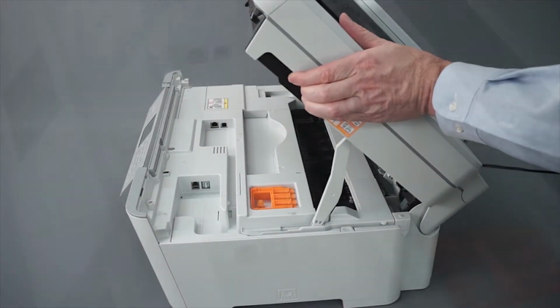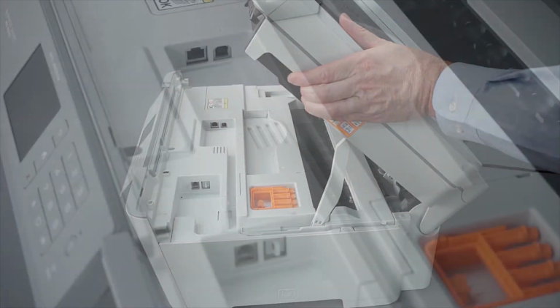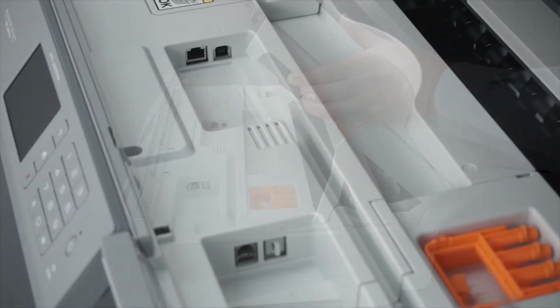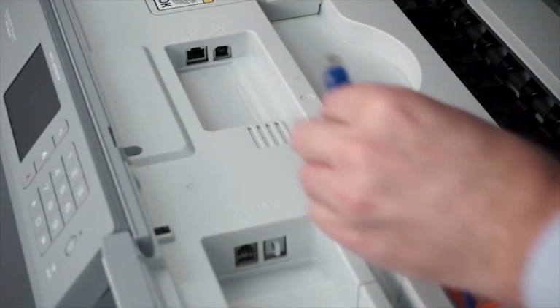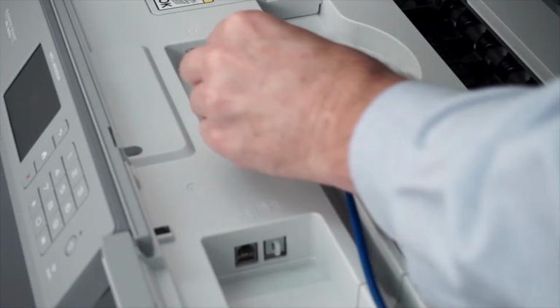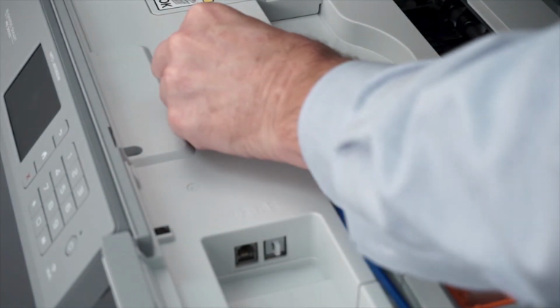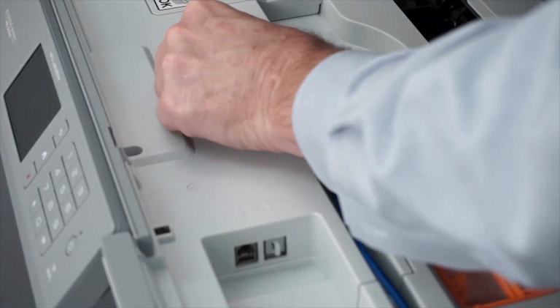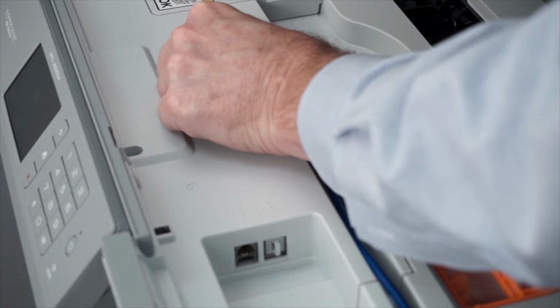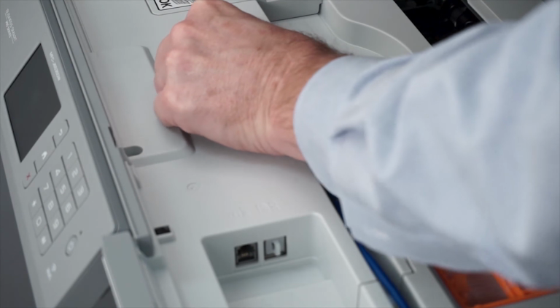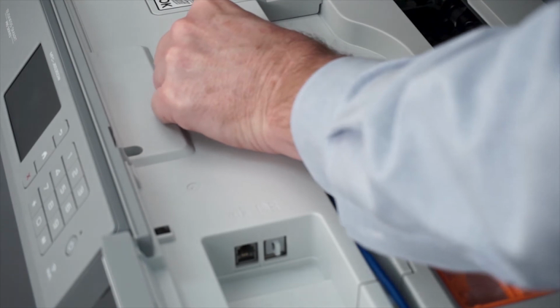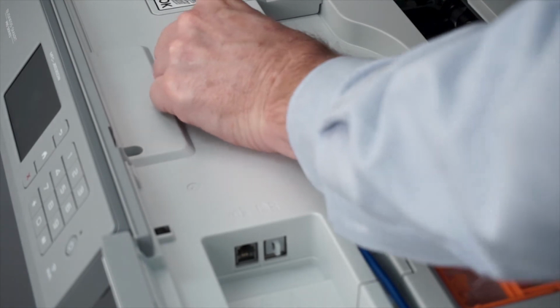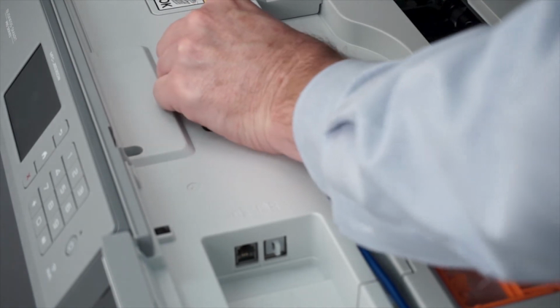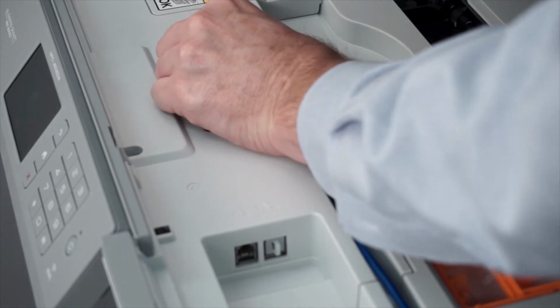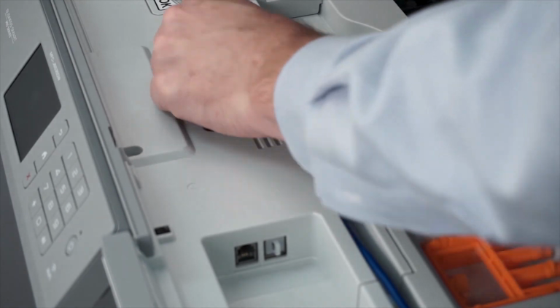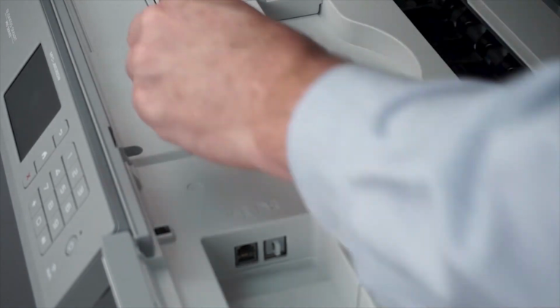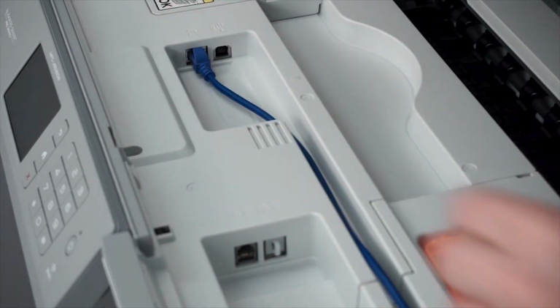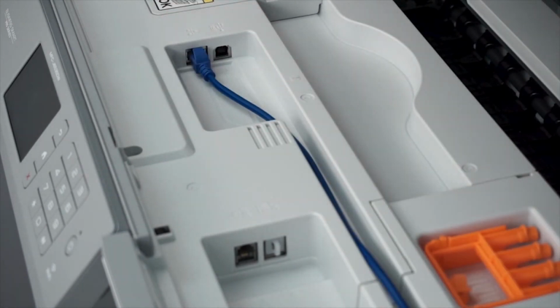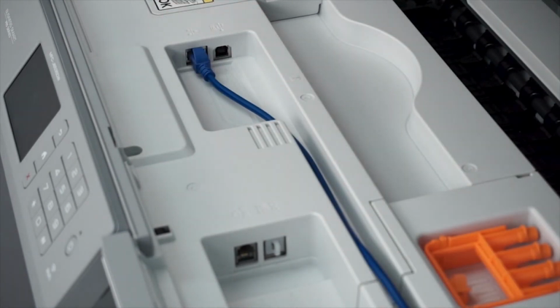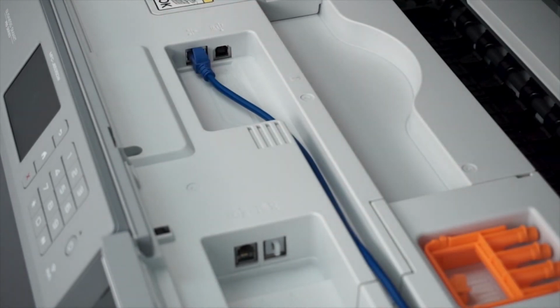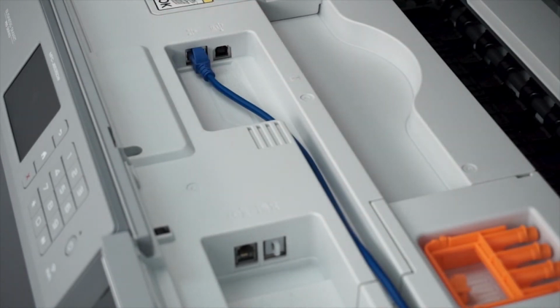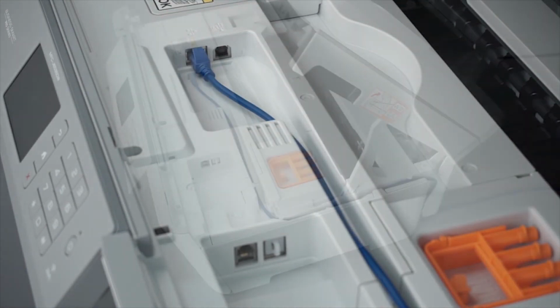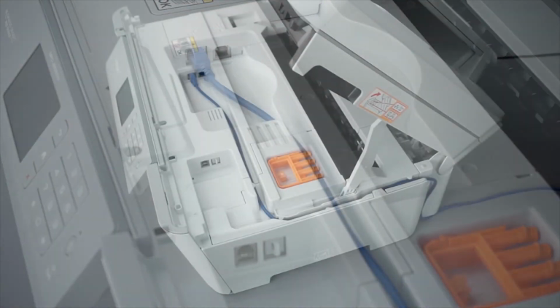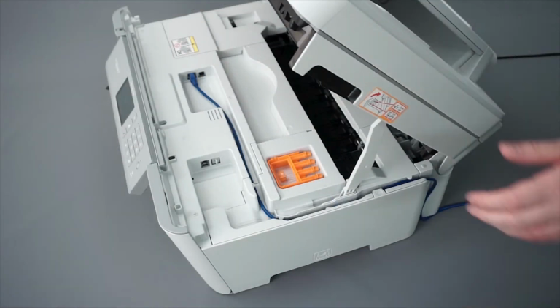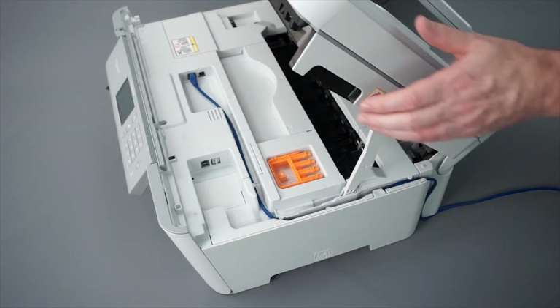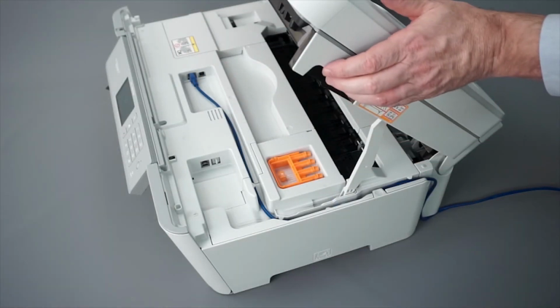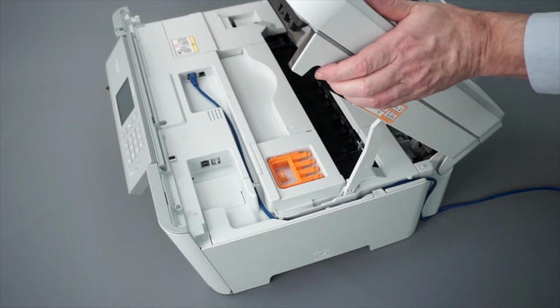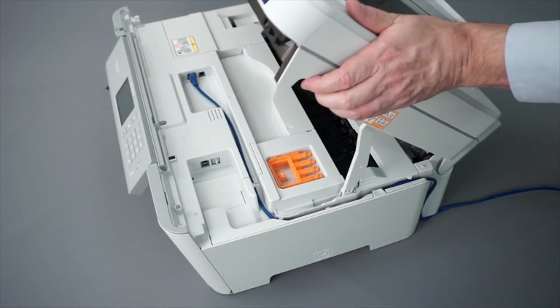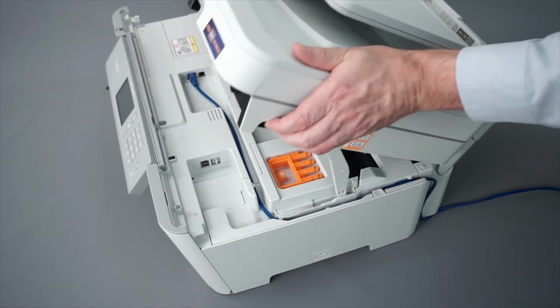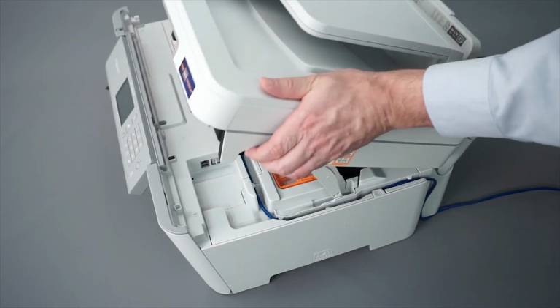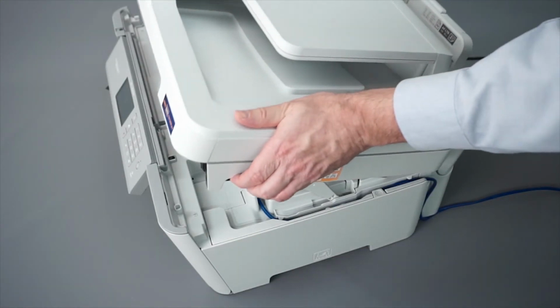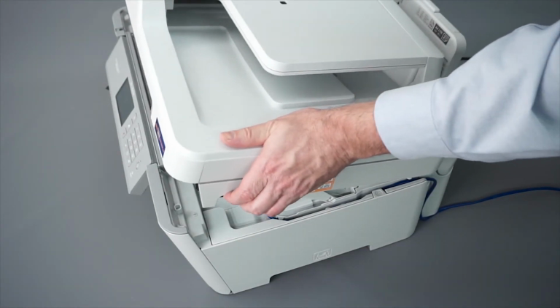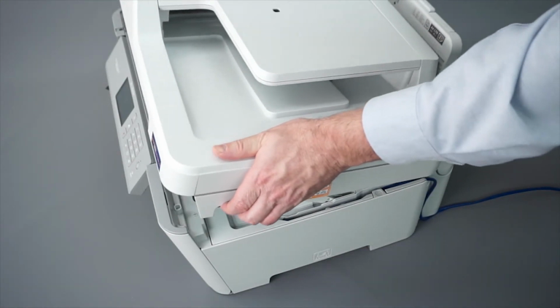We will begin by connecting your machine to a network router with an ethernet cable. Verify that your machine is powered on.